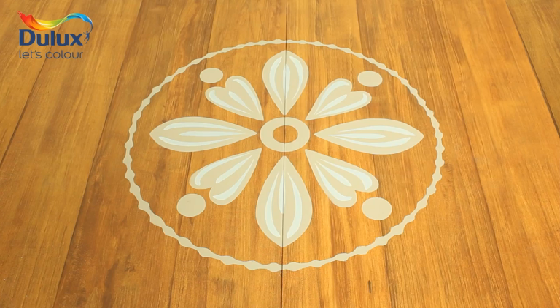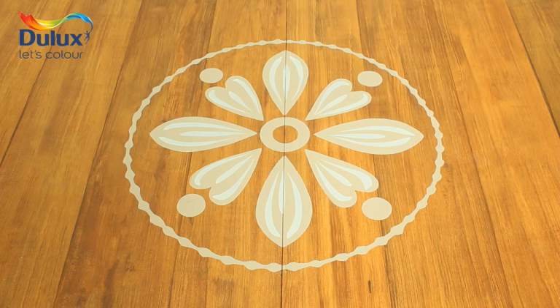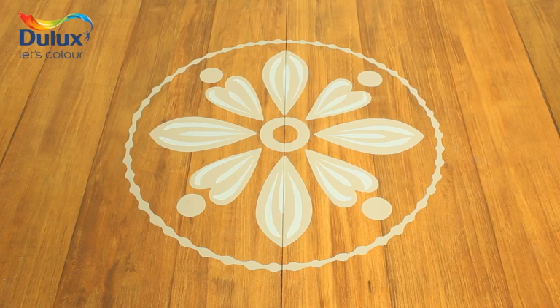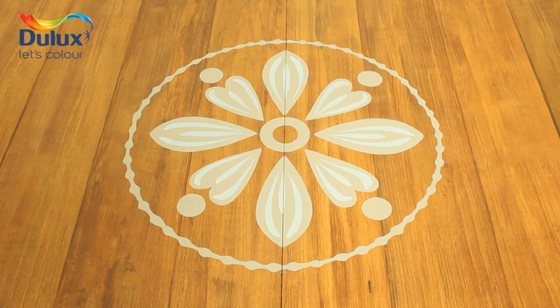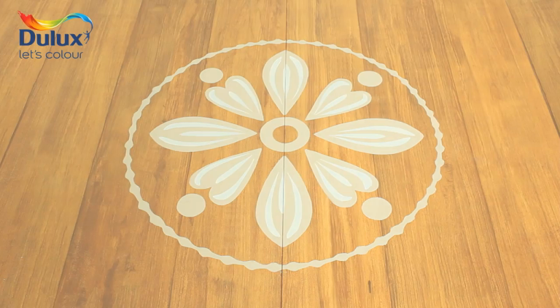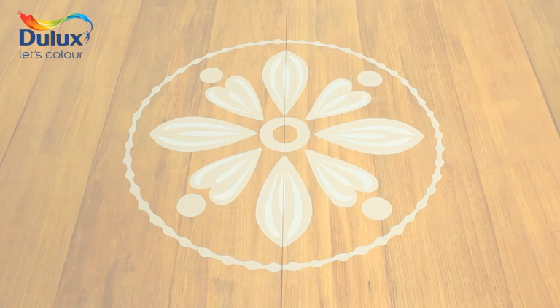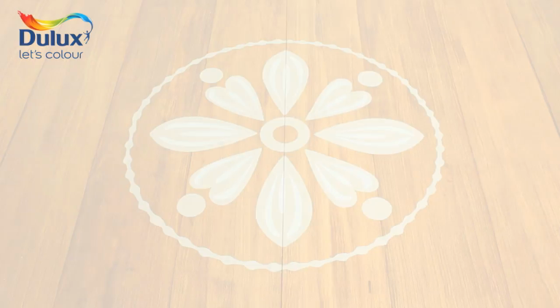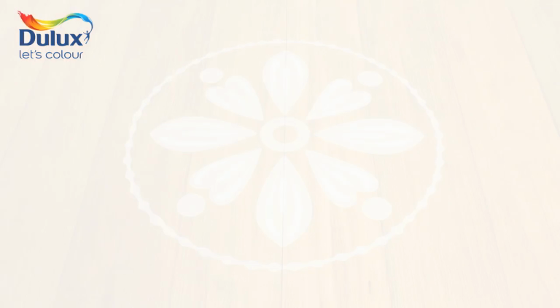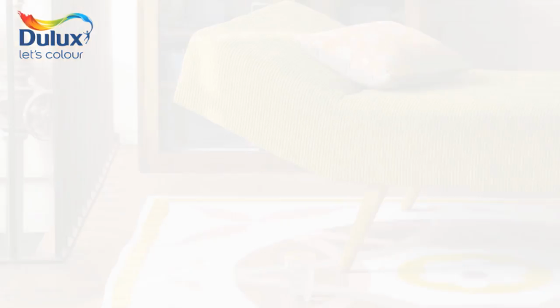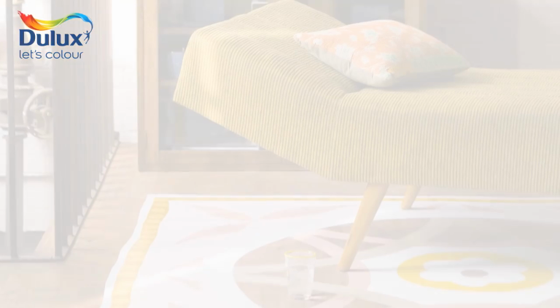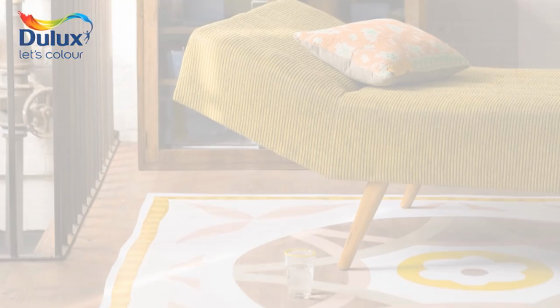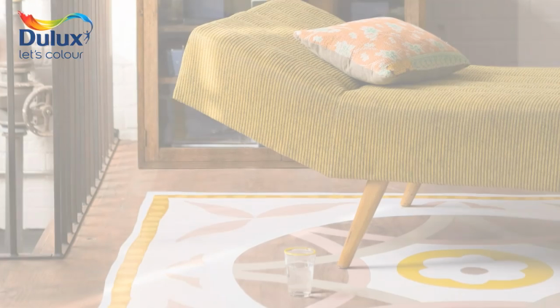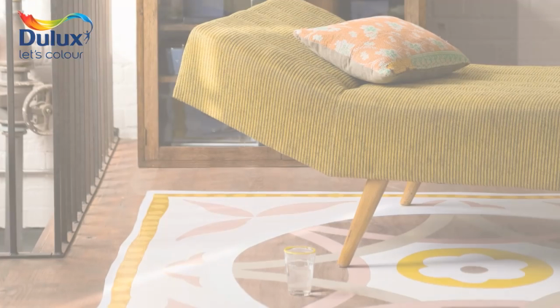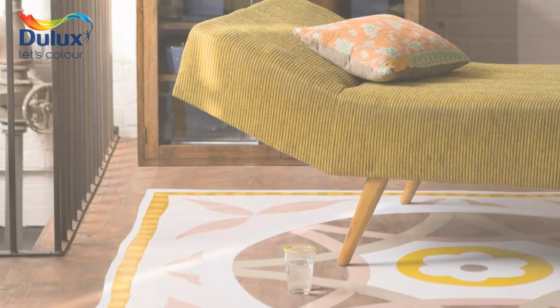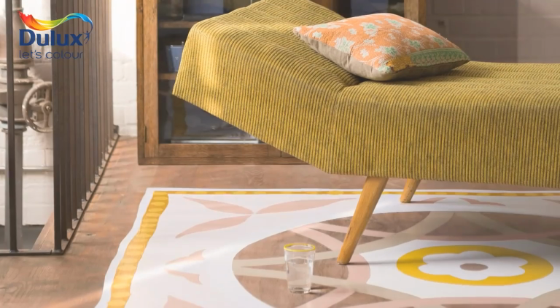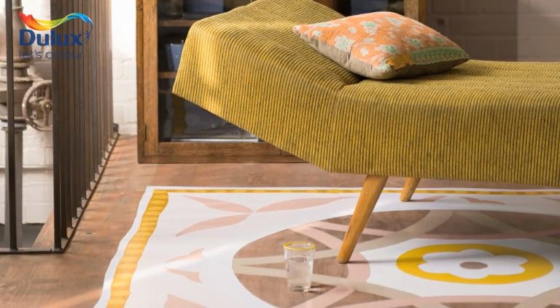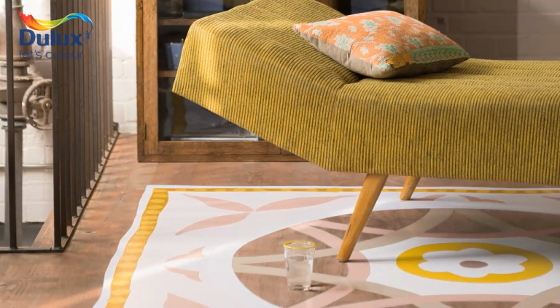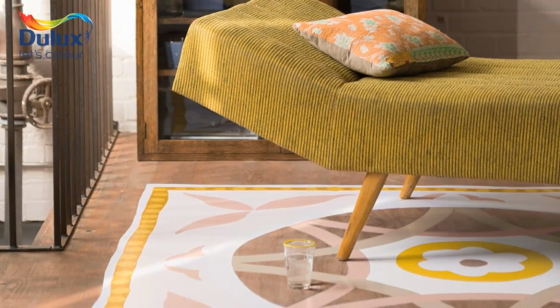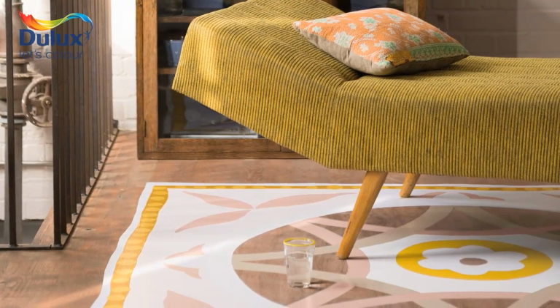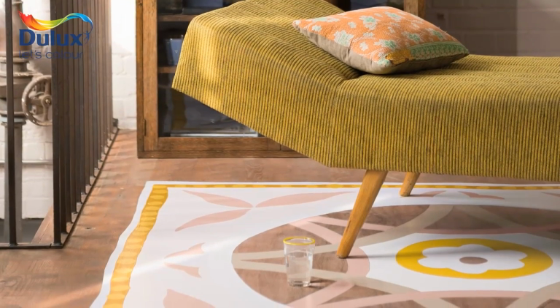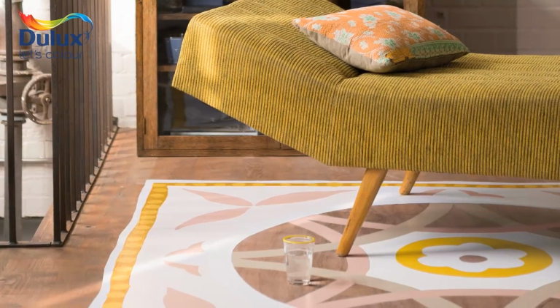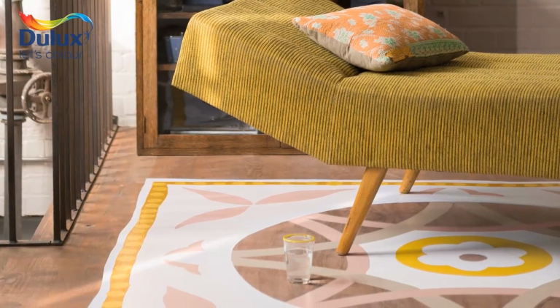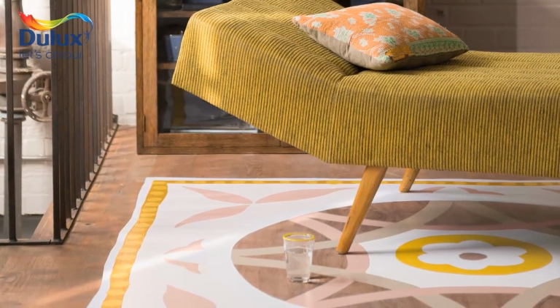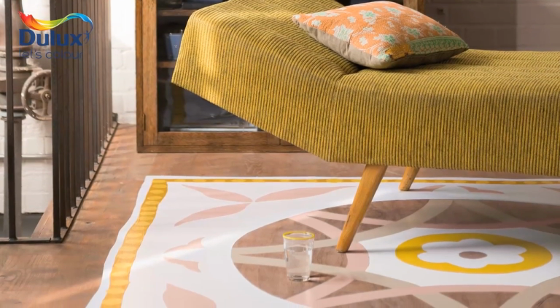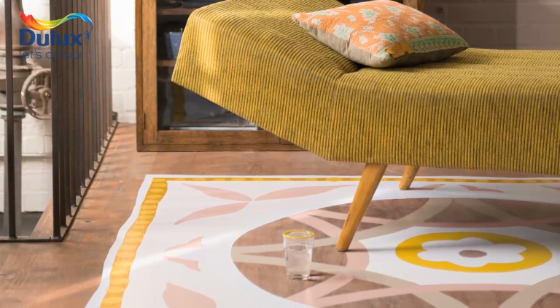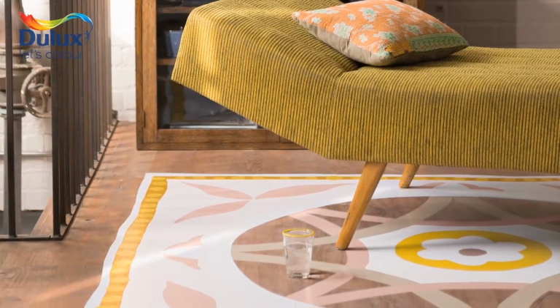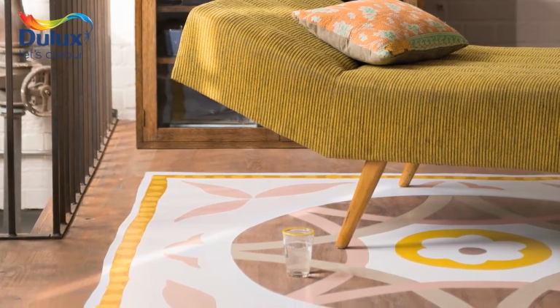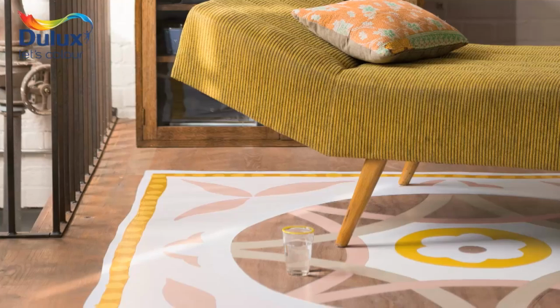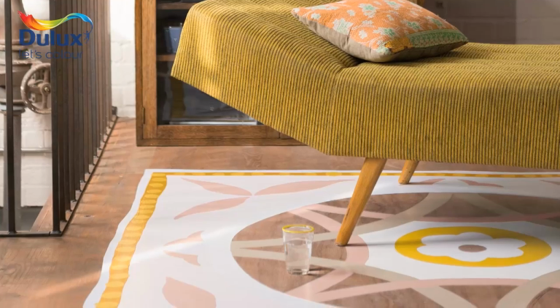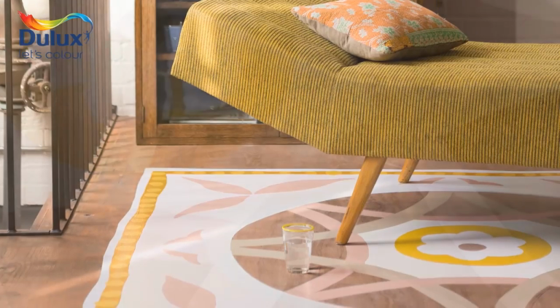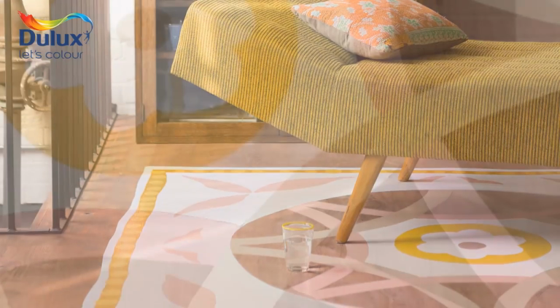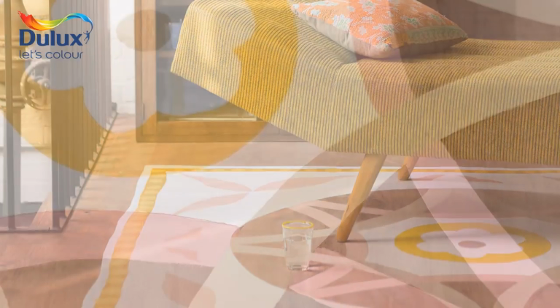And once you've finished it's best to let the paint harden off overnight before you start dancing on it.